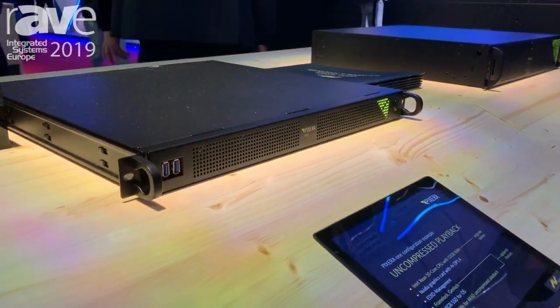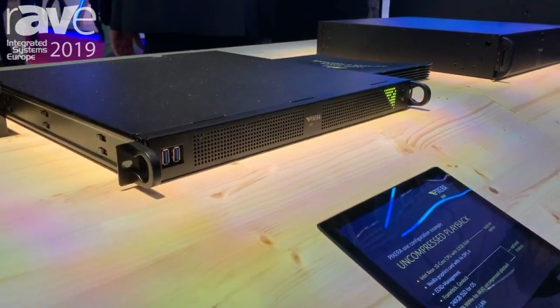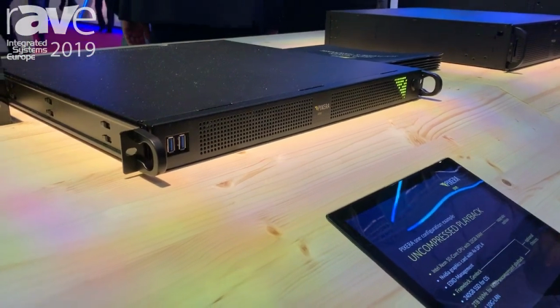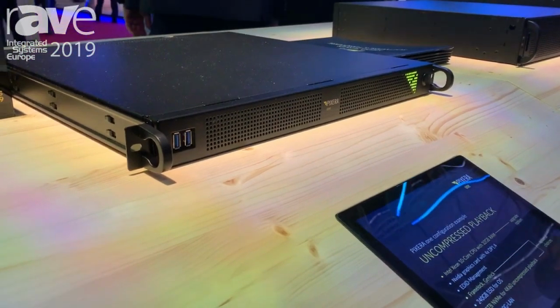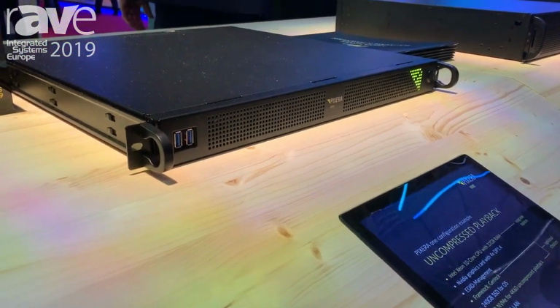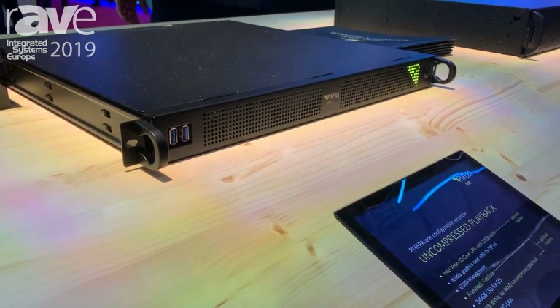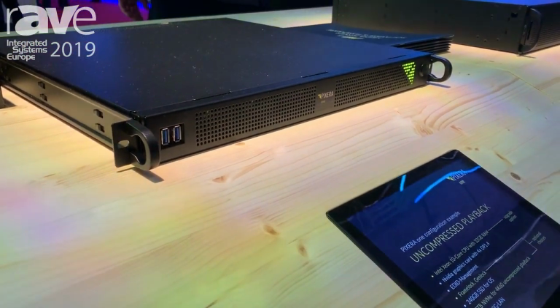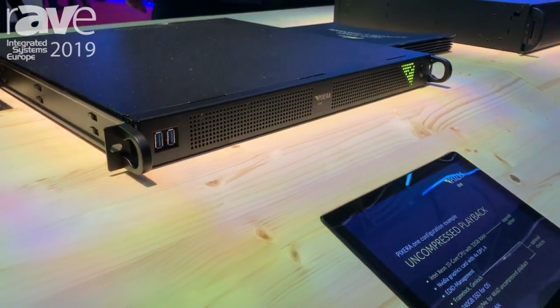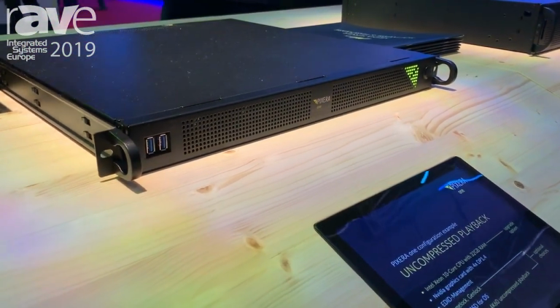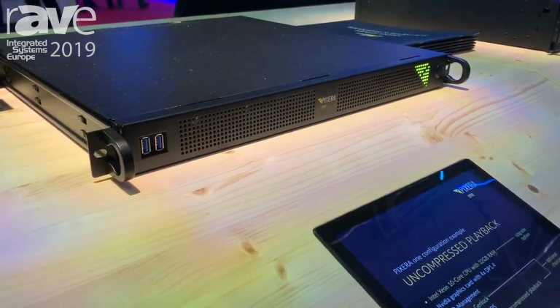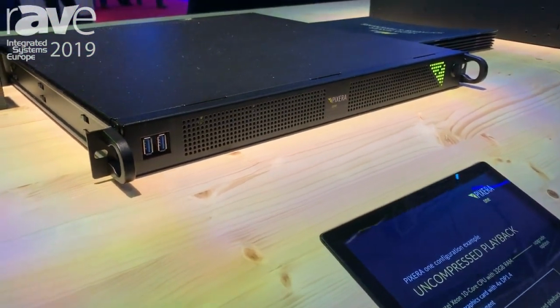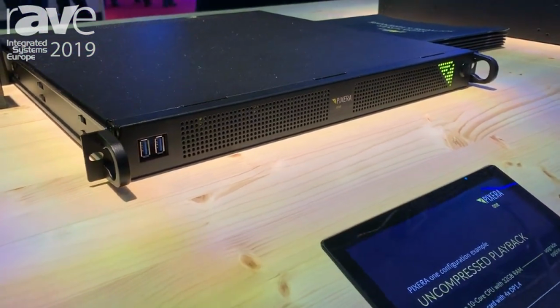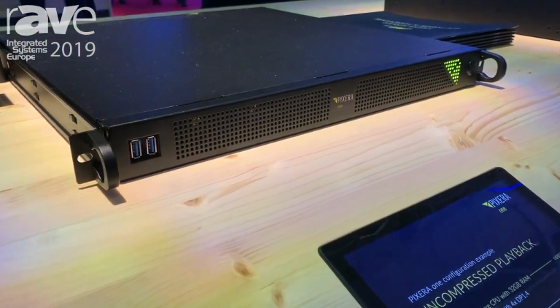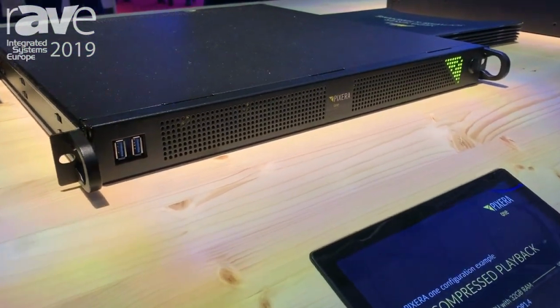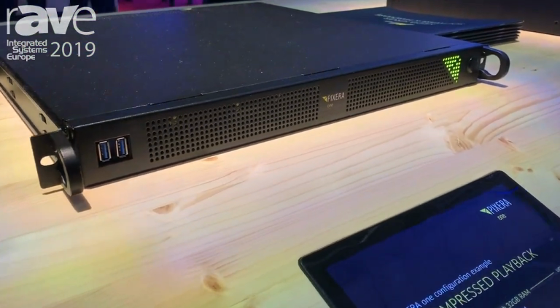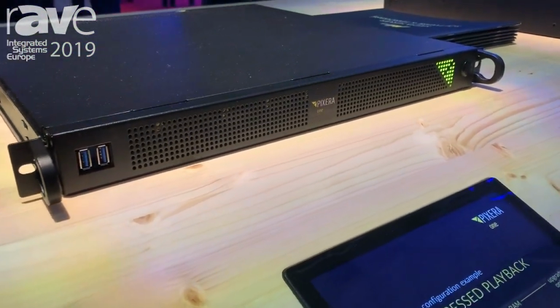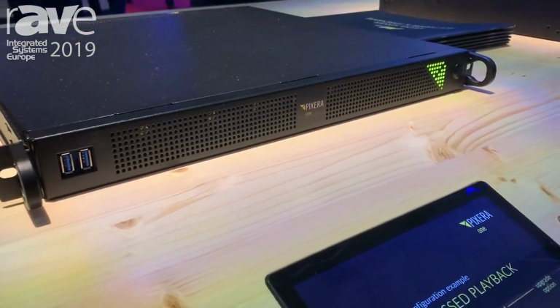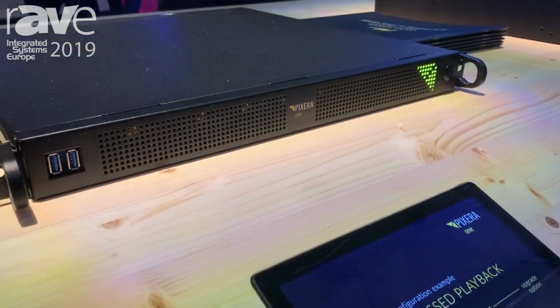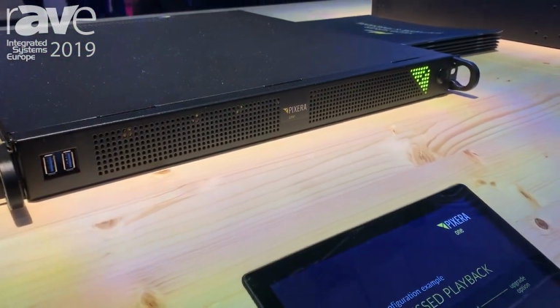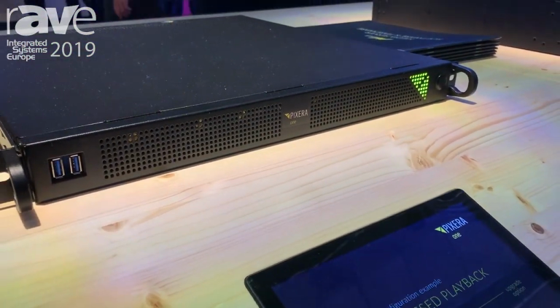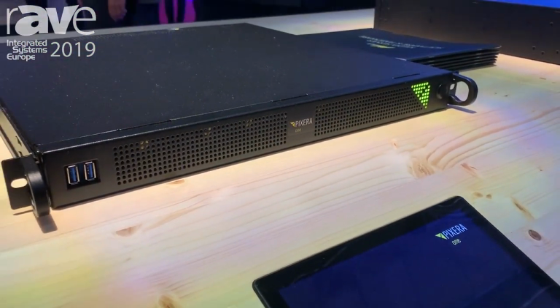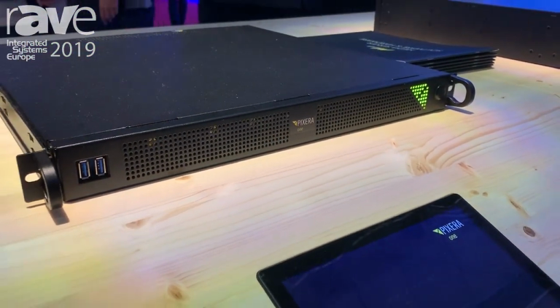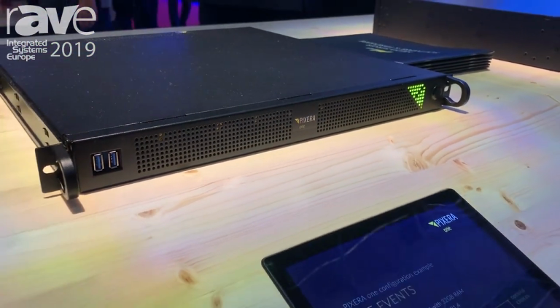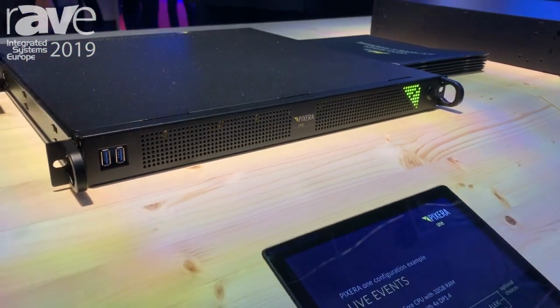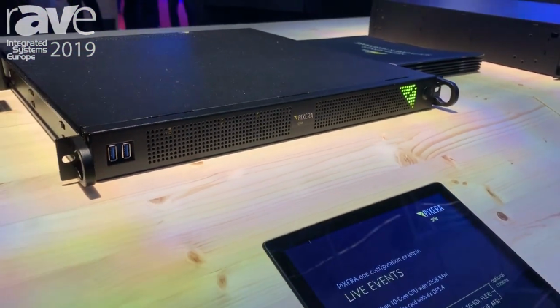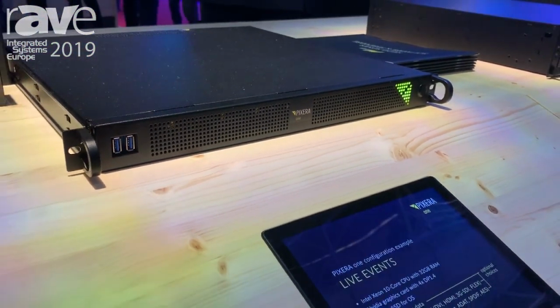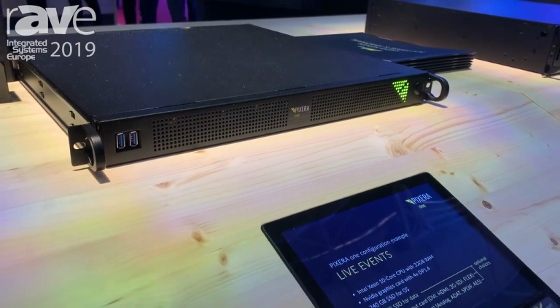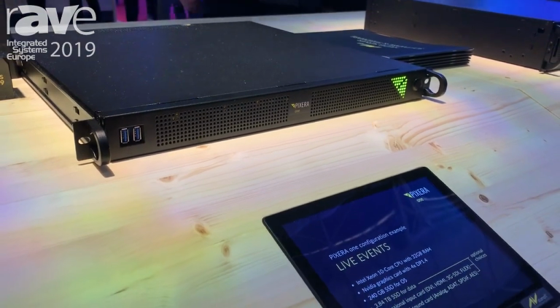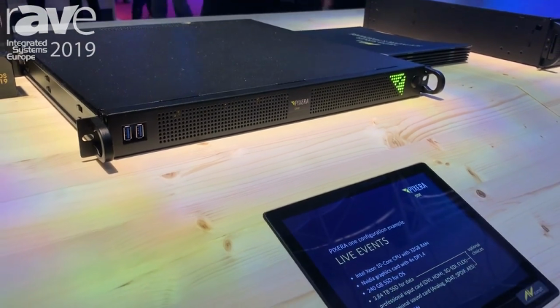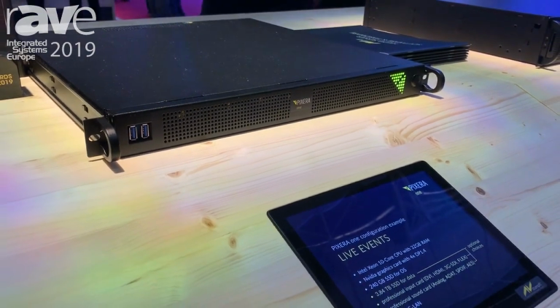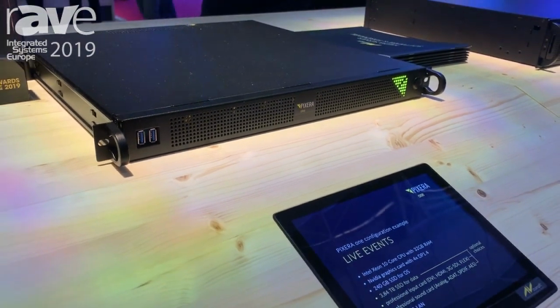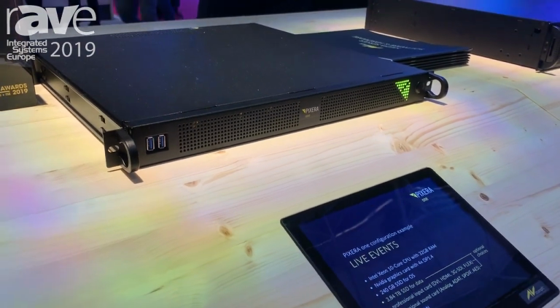This is a very compact media server, as you can see. It has a depth of only 45 centimeters and it's a 1U unit.